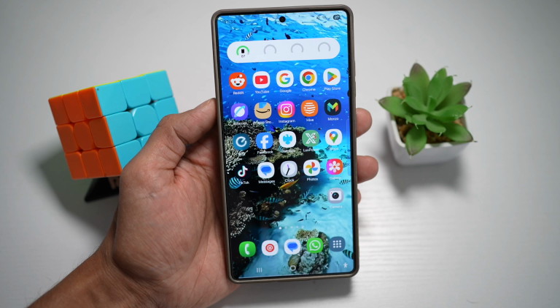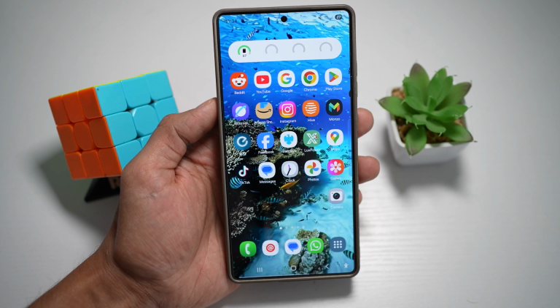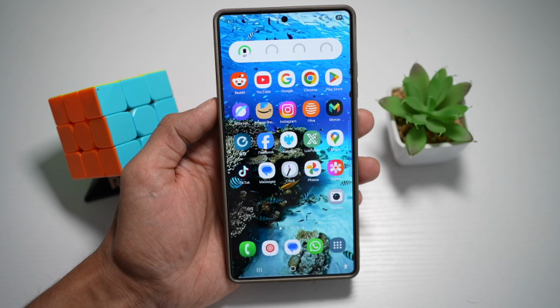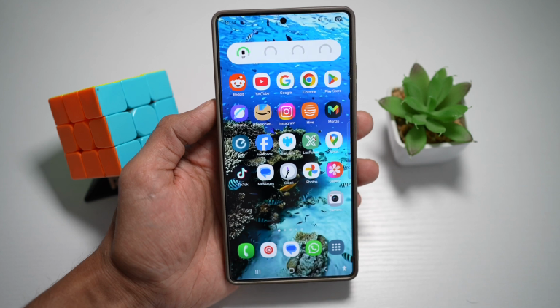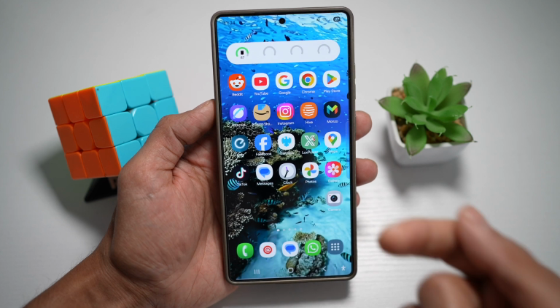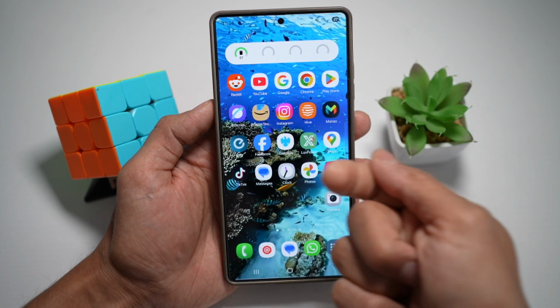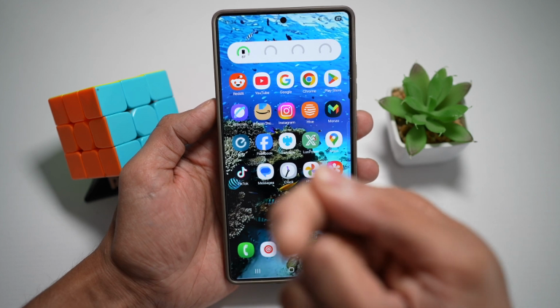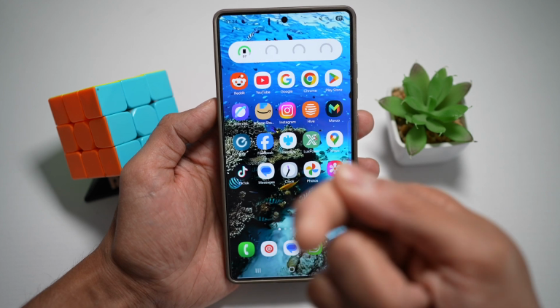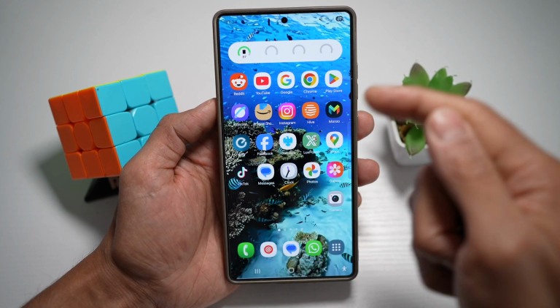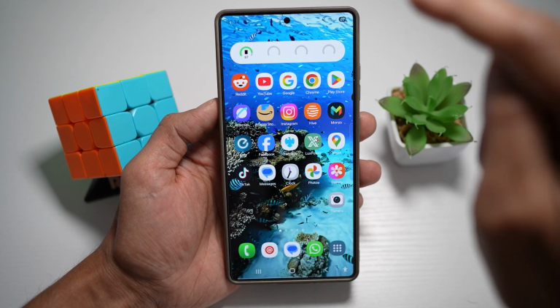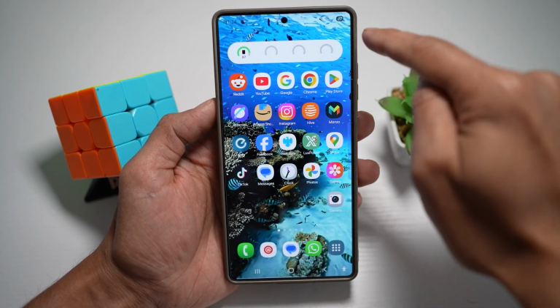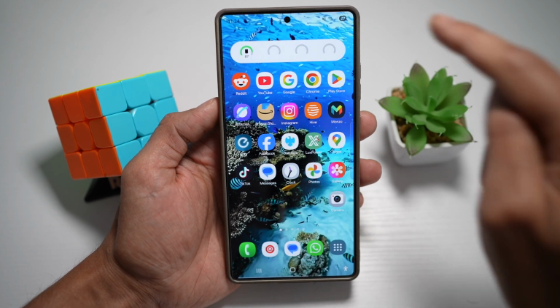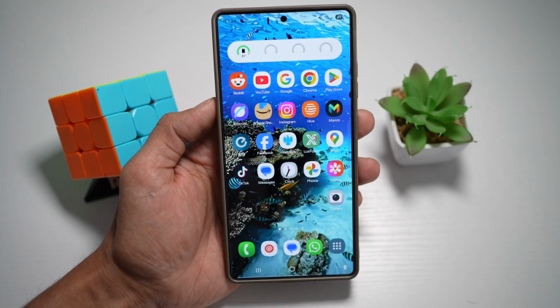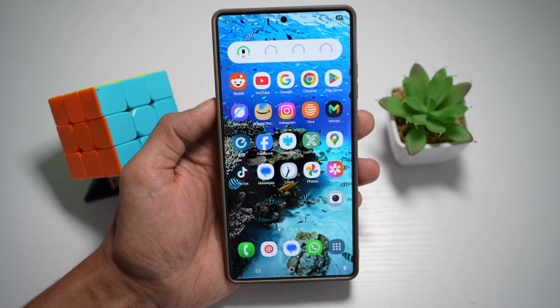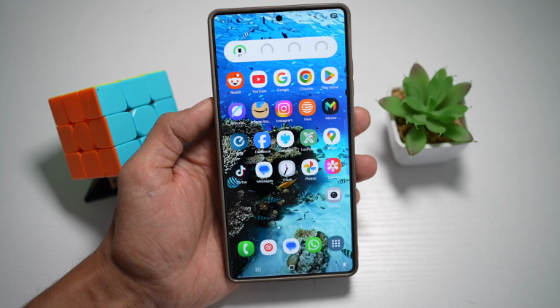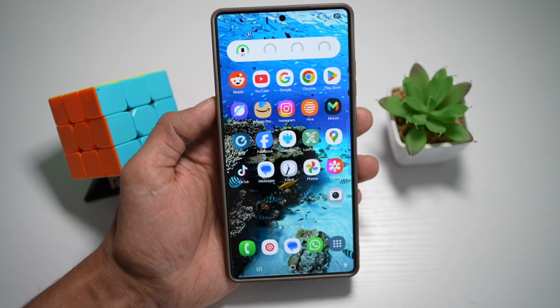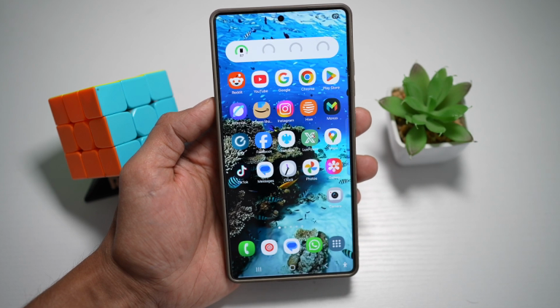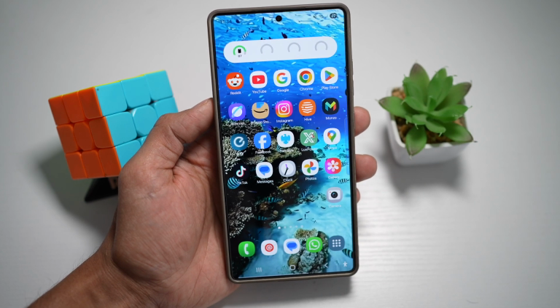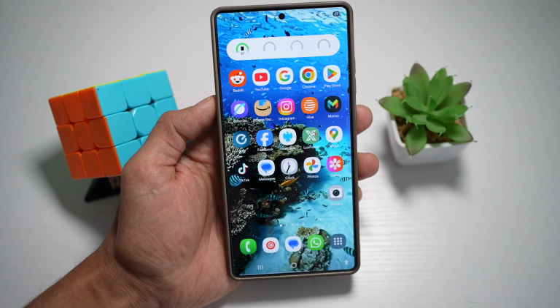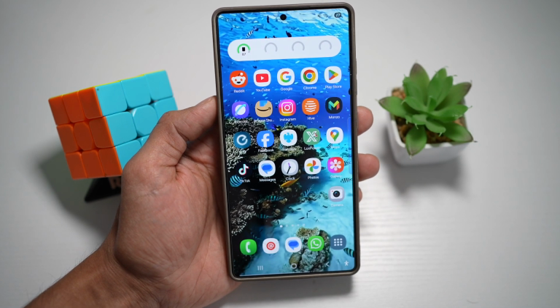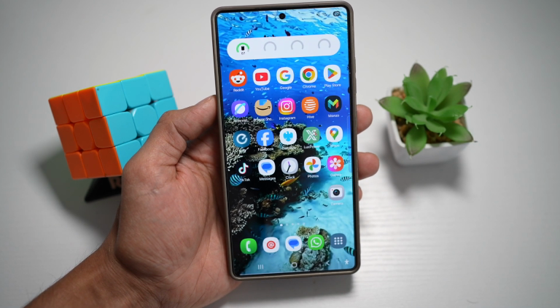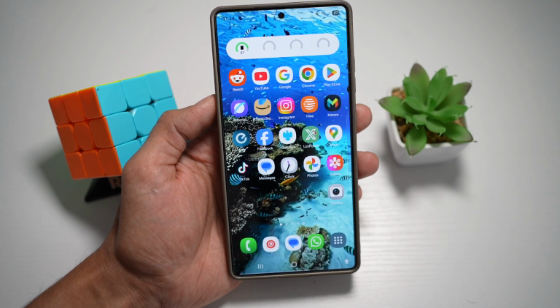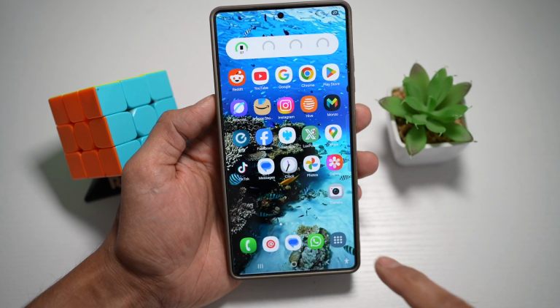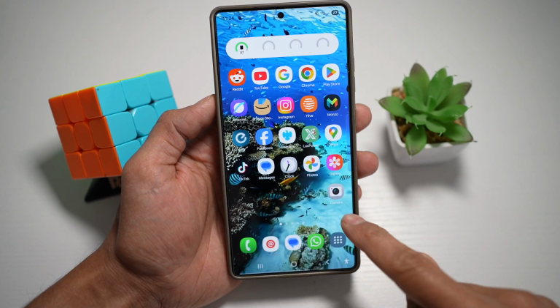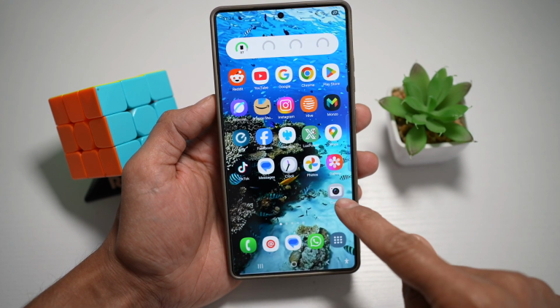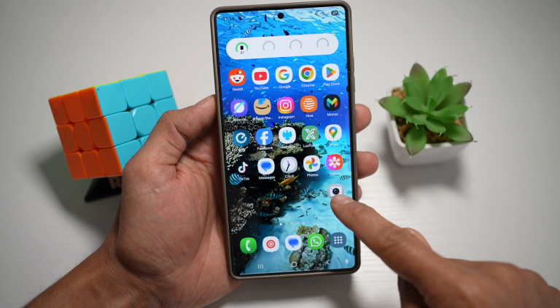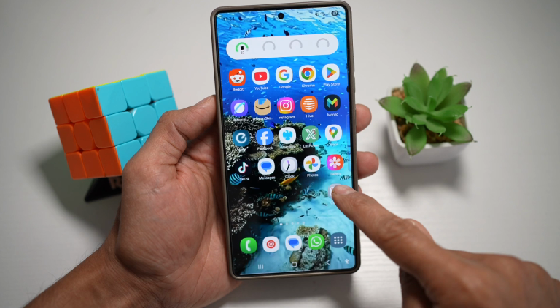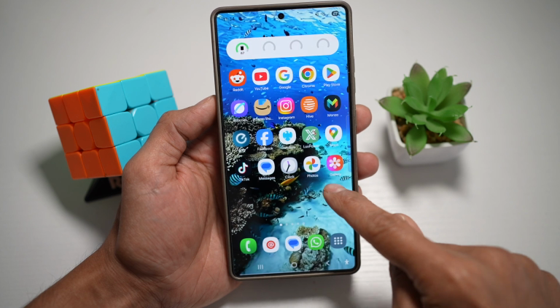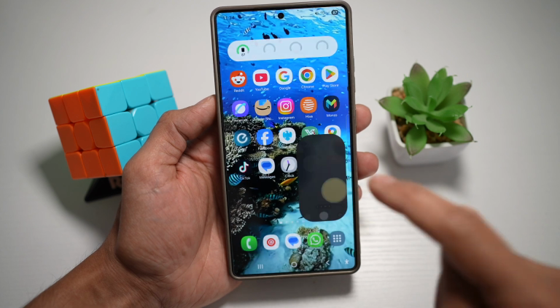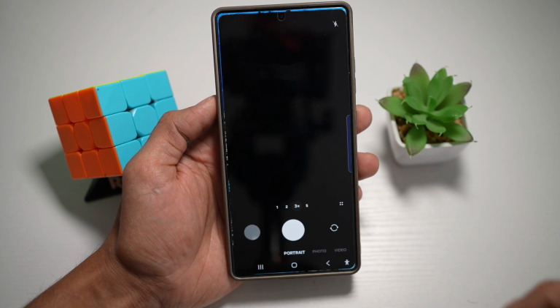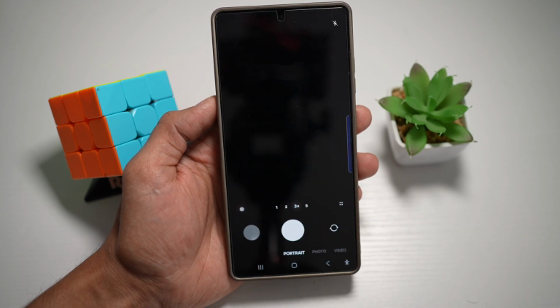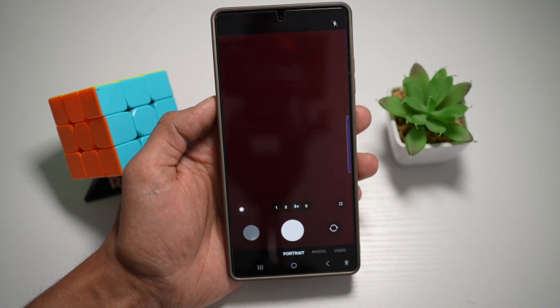You can record the front camera and the back camera at the same time. Let me show you how to do this. First, go ahead and open up the camera app.